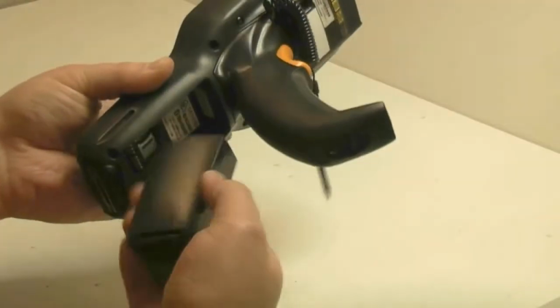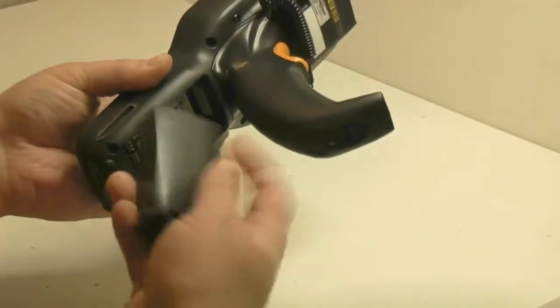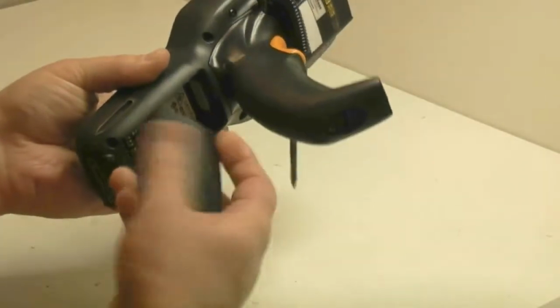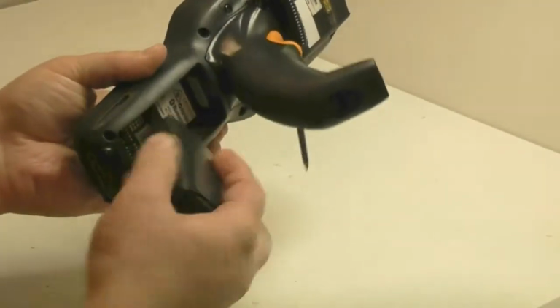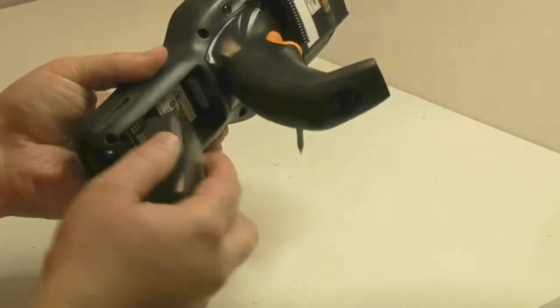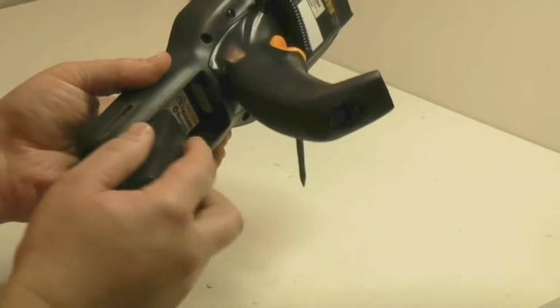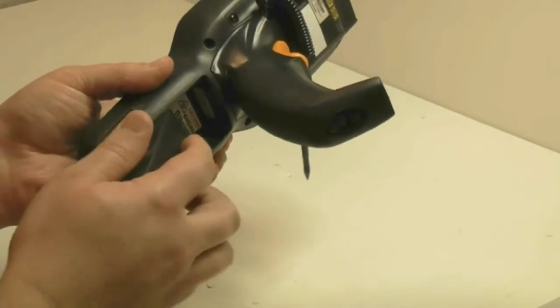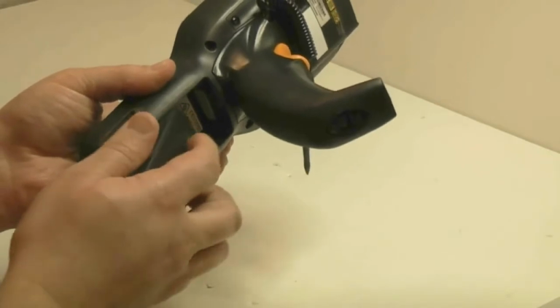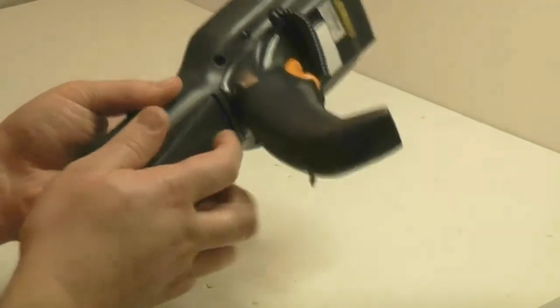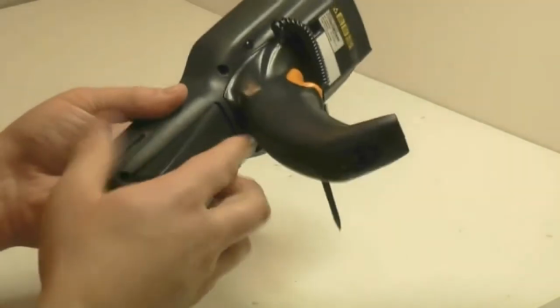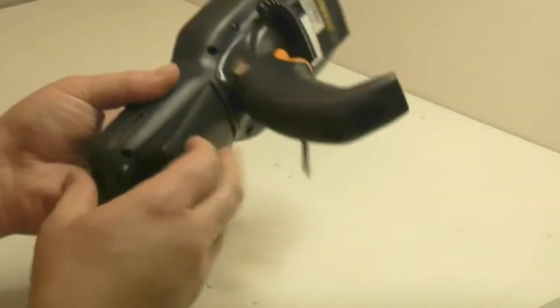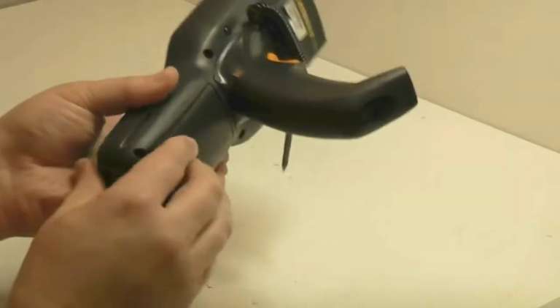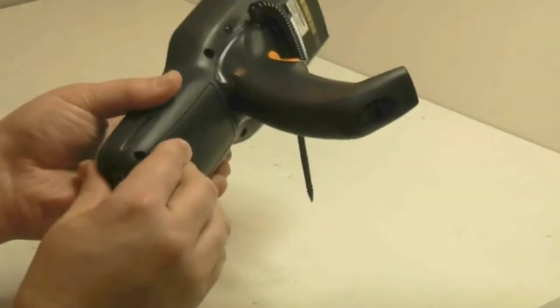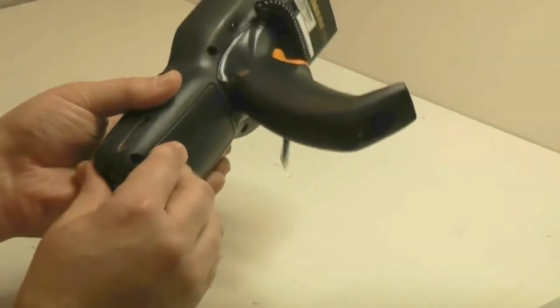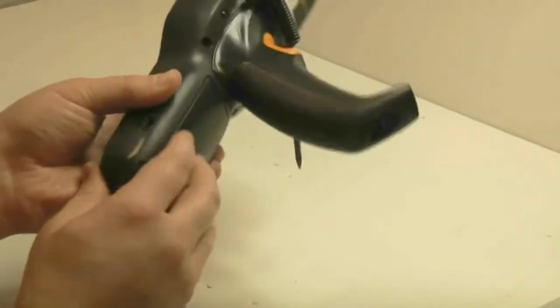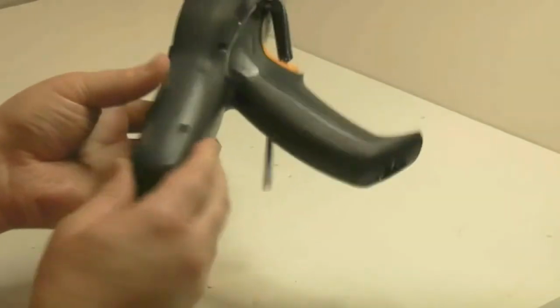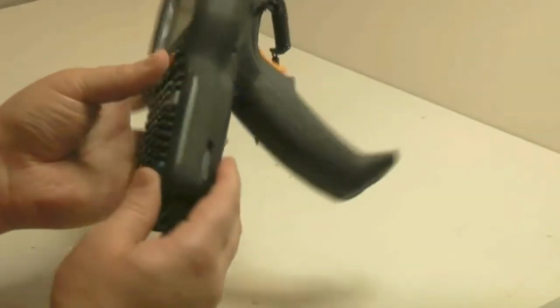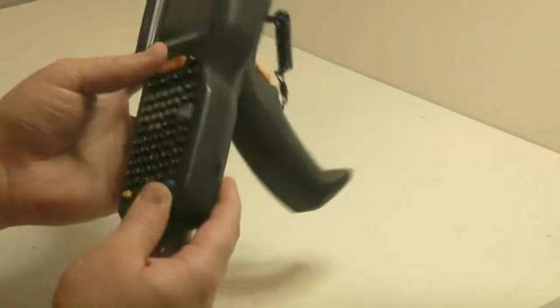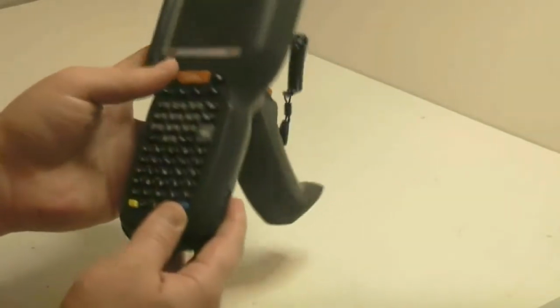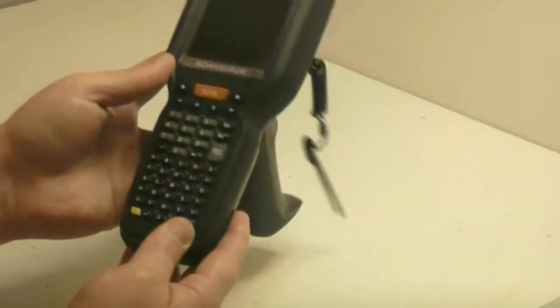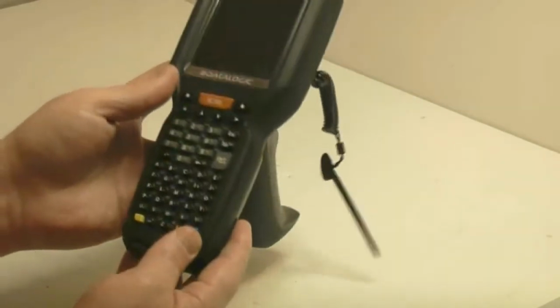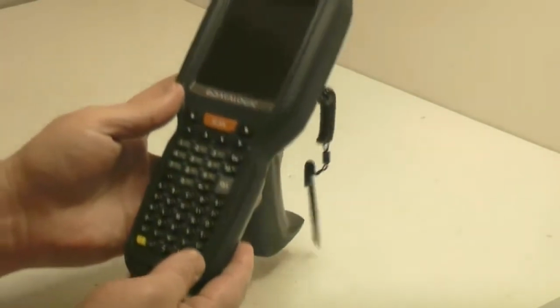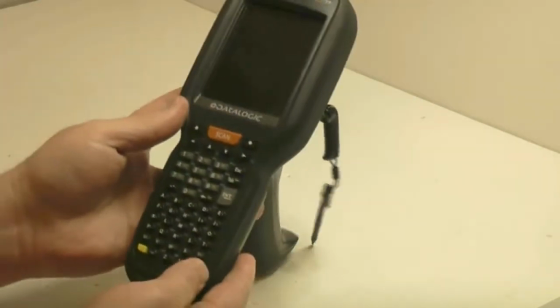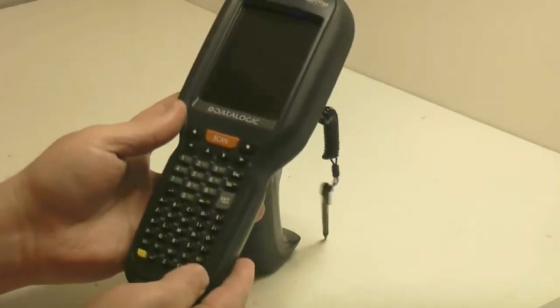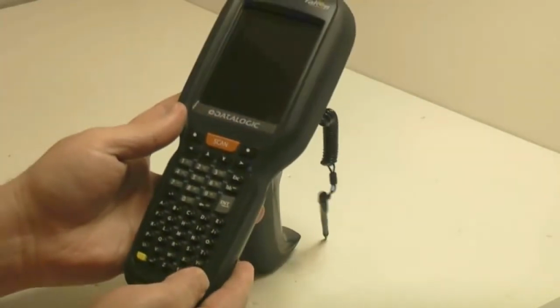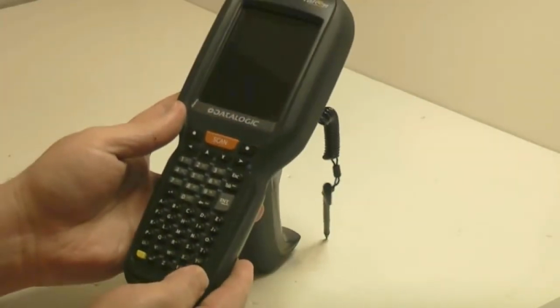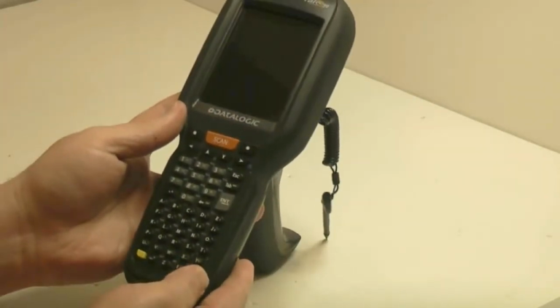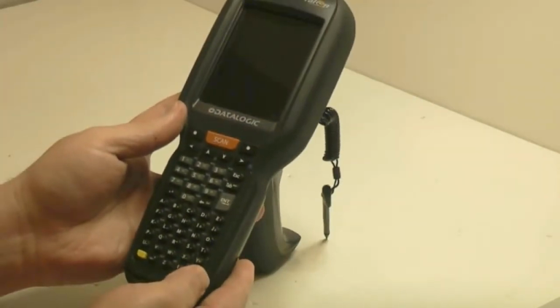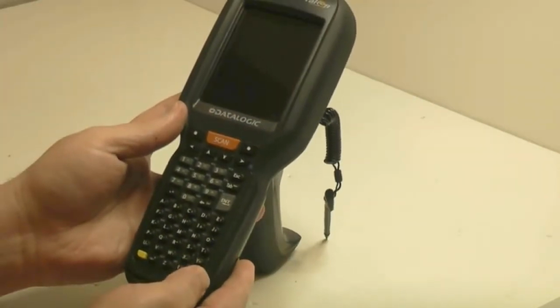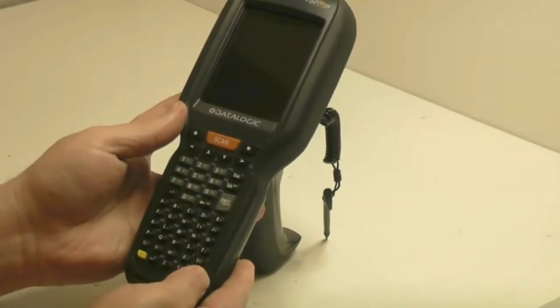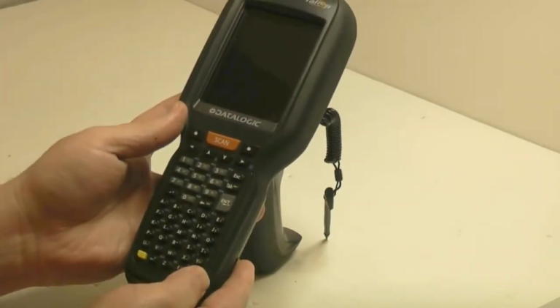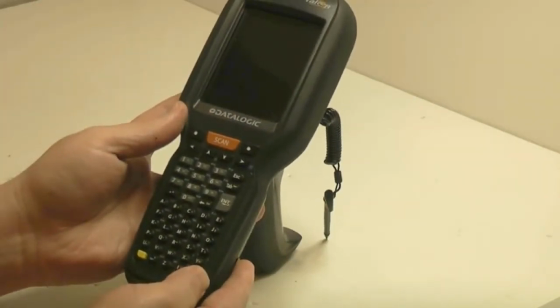Then you can release them, put the battery back in, and the unit should power up on its own.